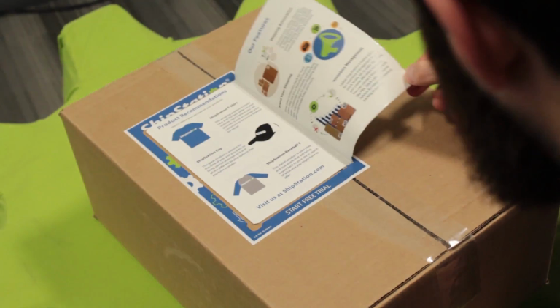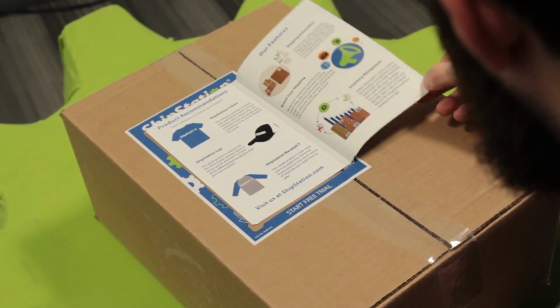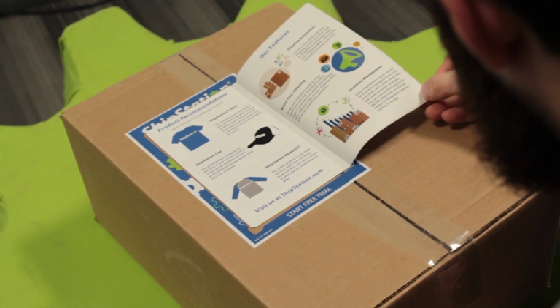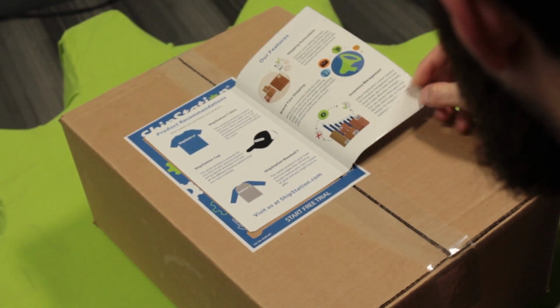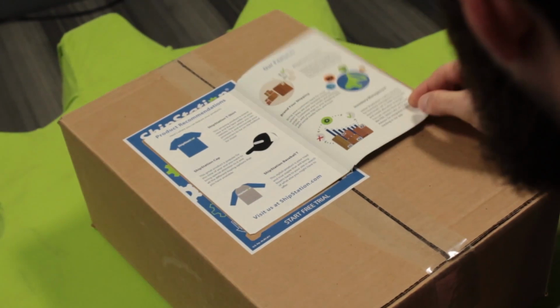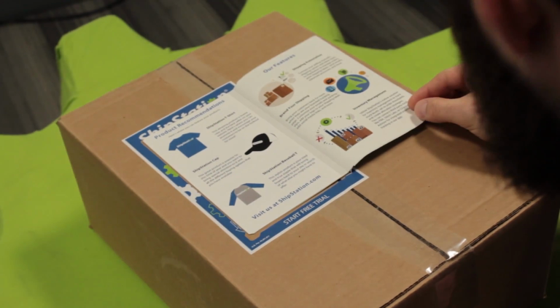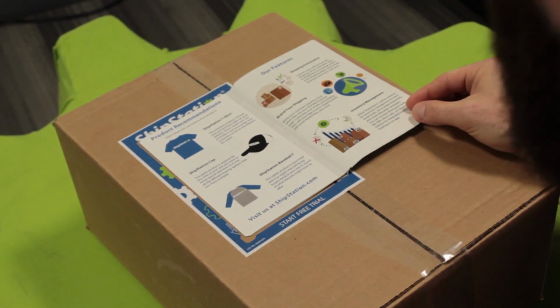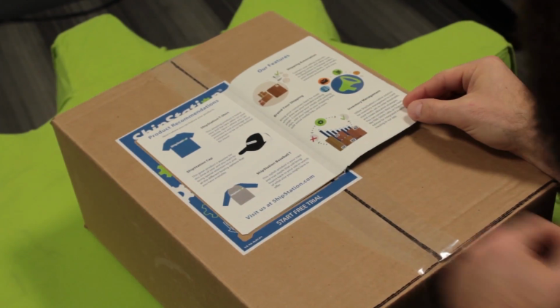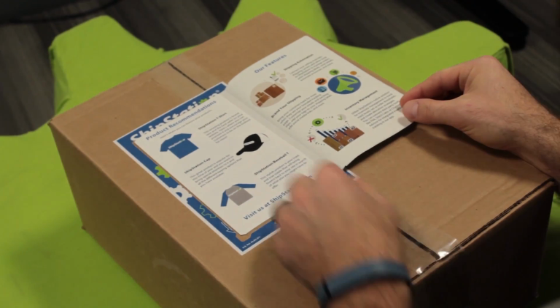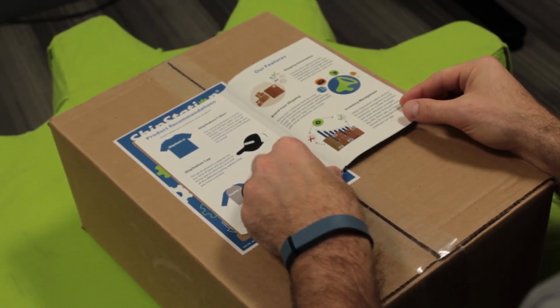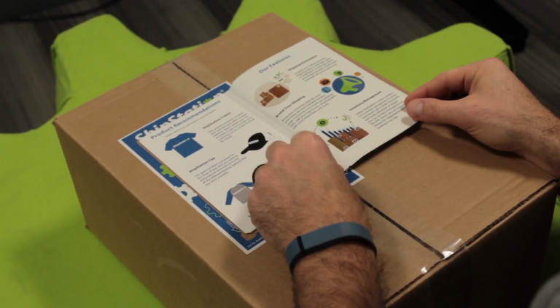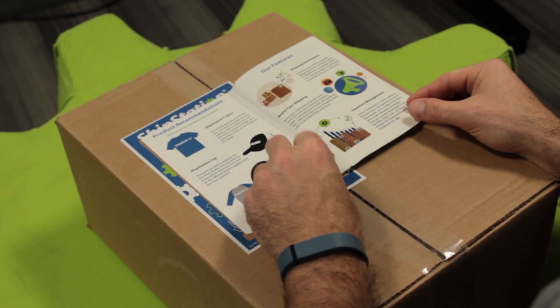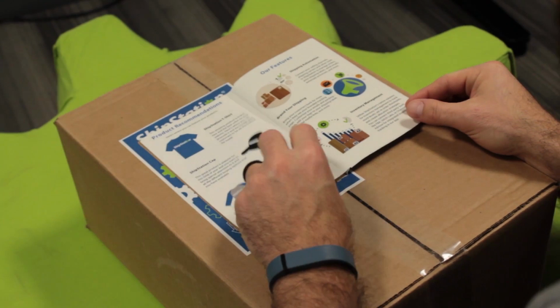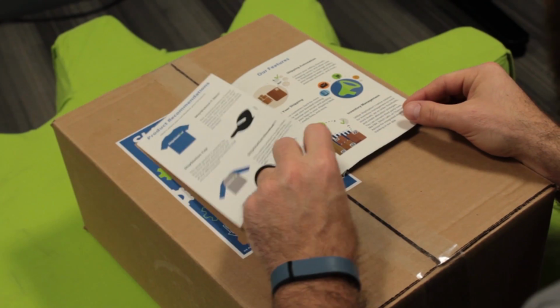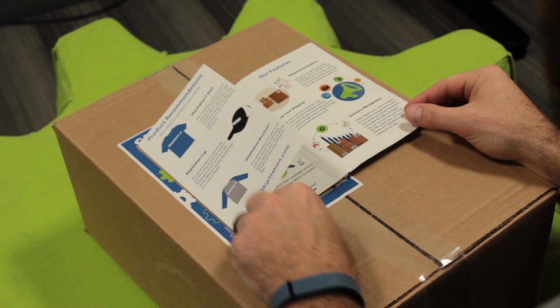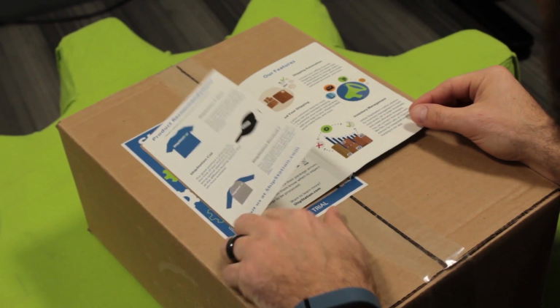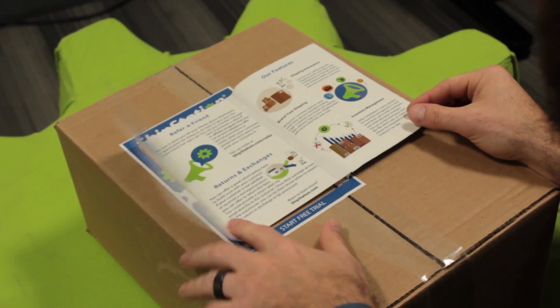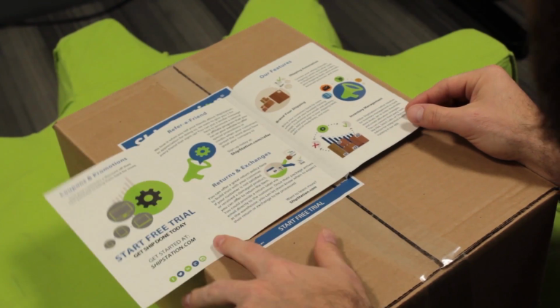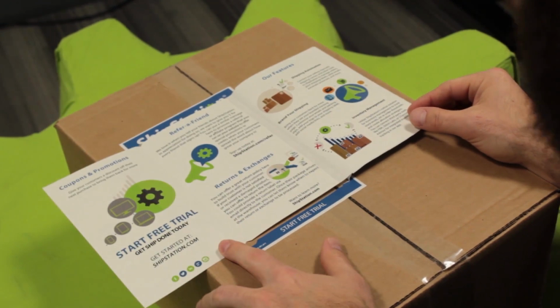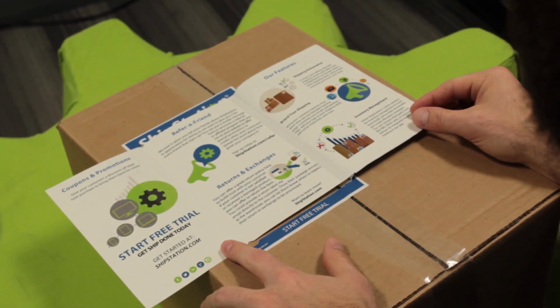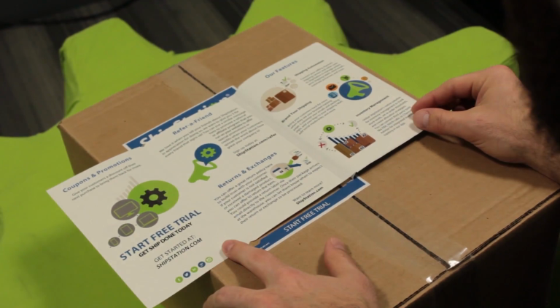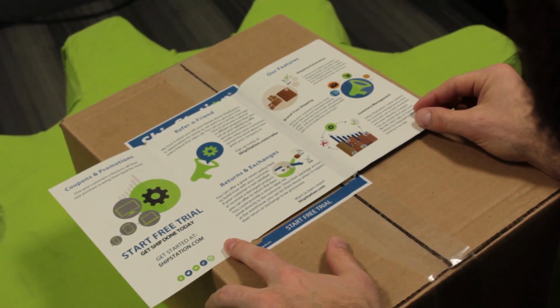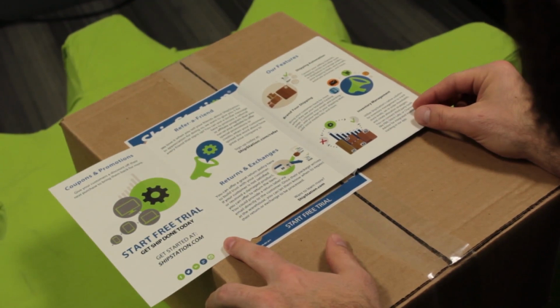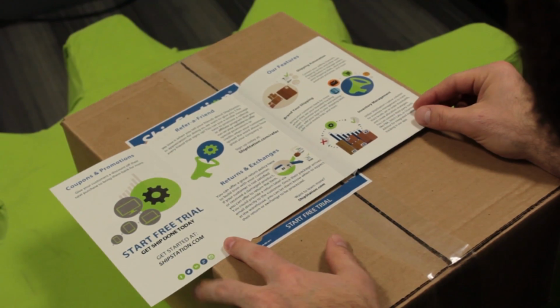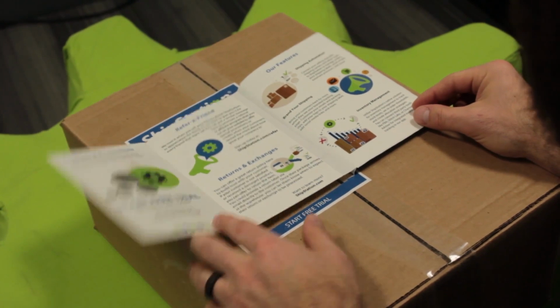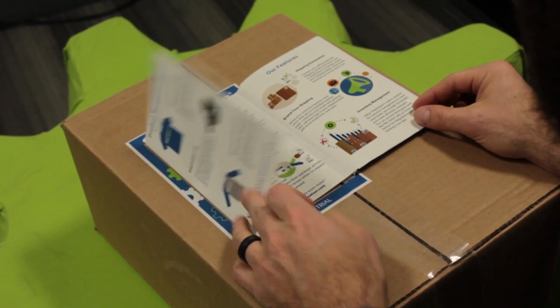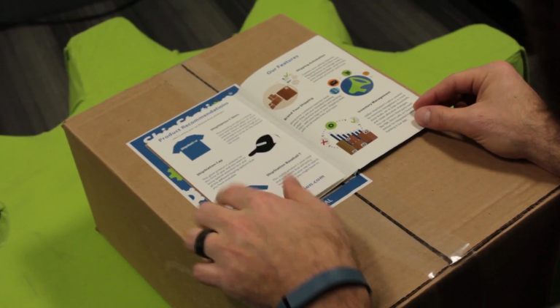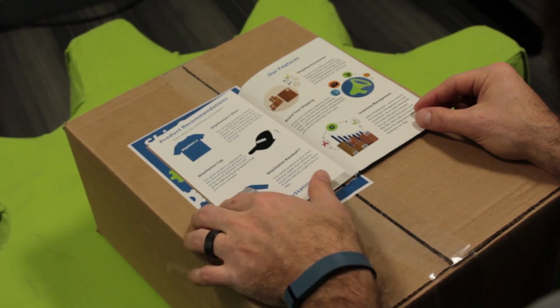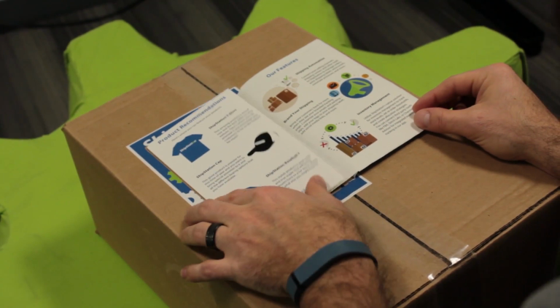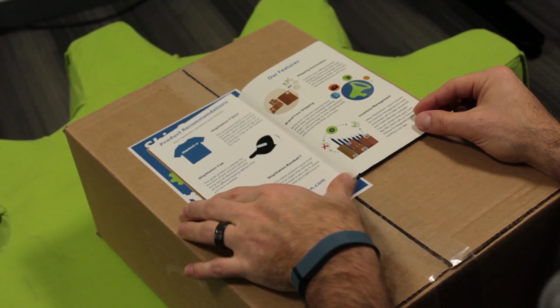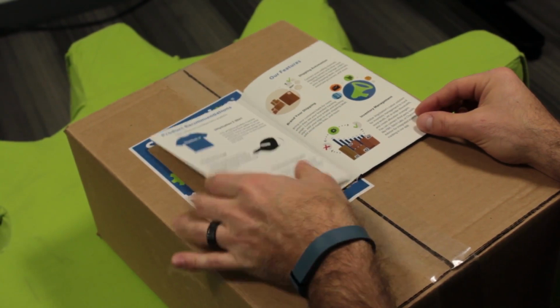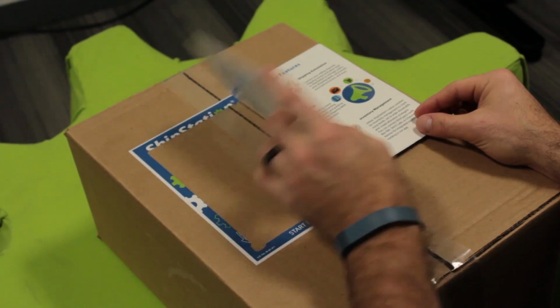Now that you've shipped your package with an Ecom Label, your customer will be able to see your brand, upcoming promotions, and other marketing materials before they even open the box.